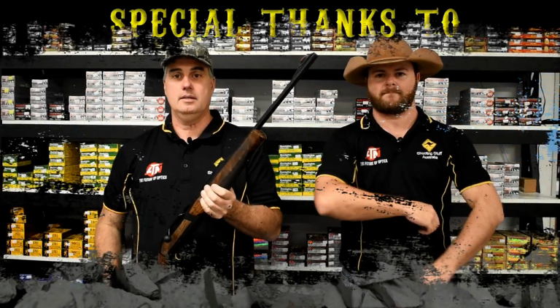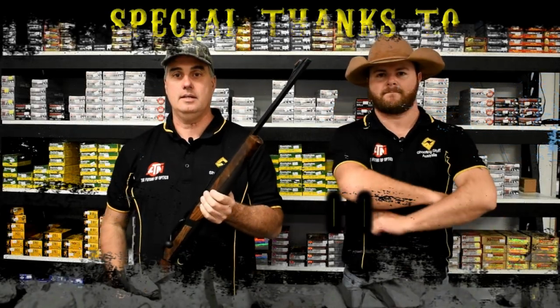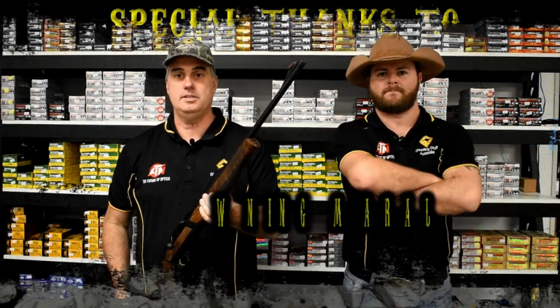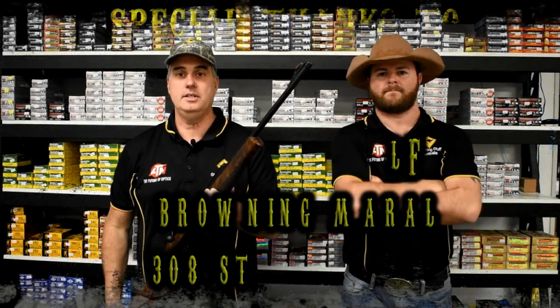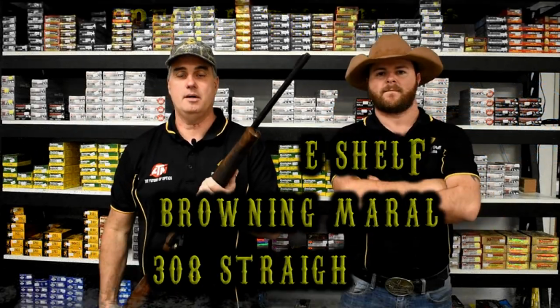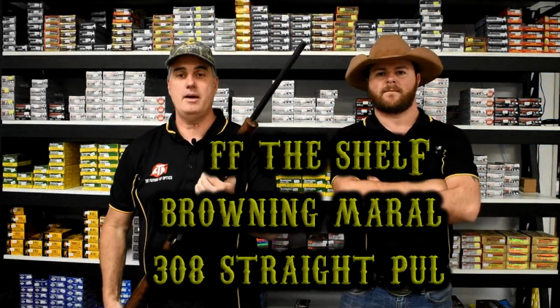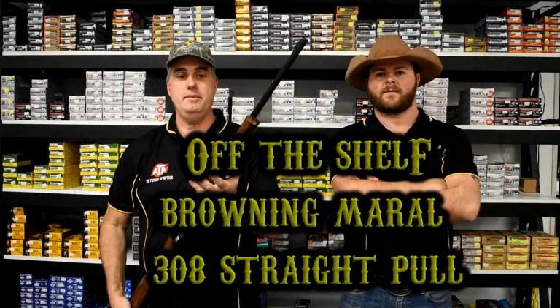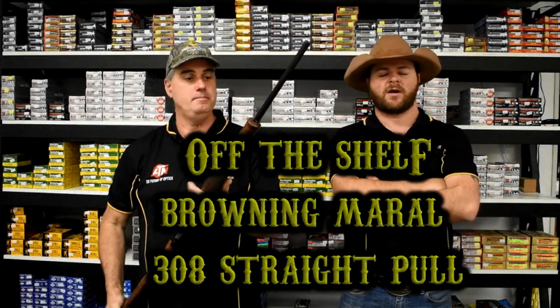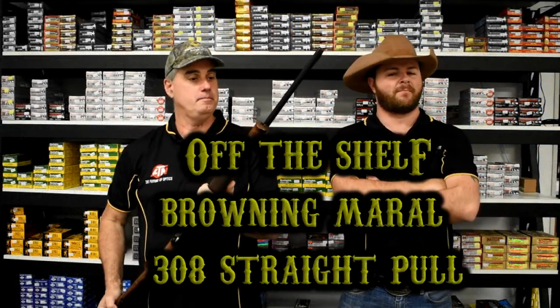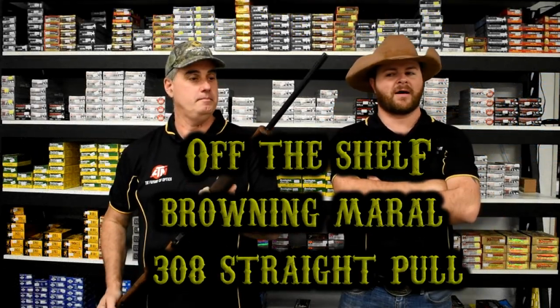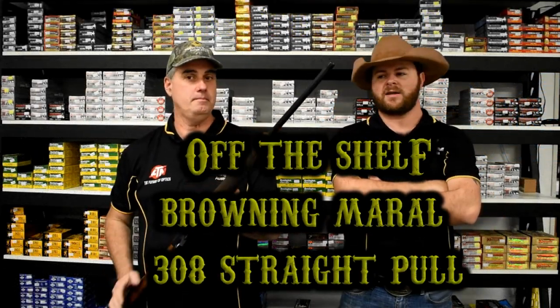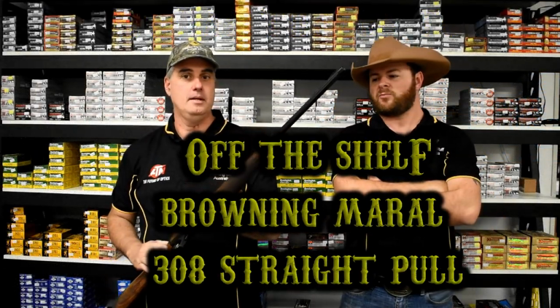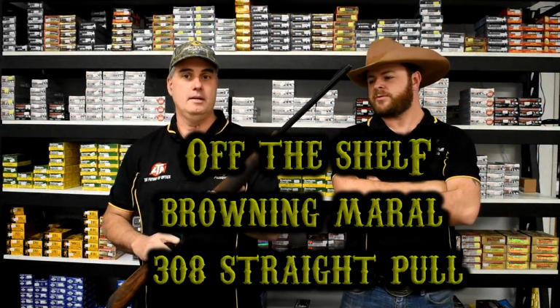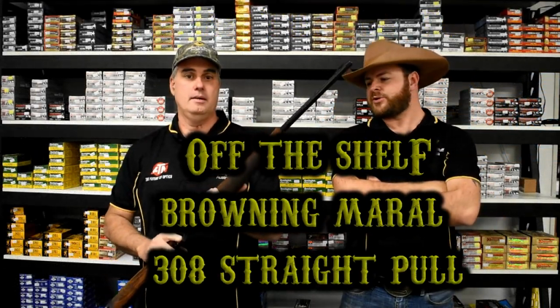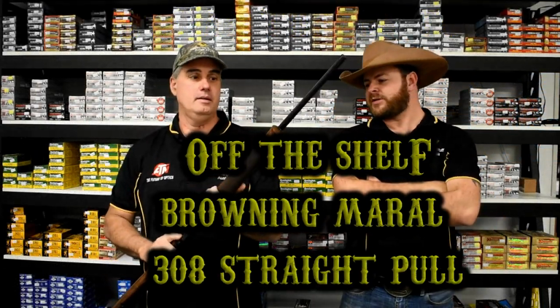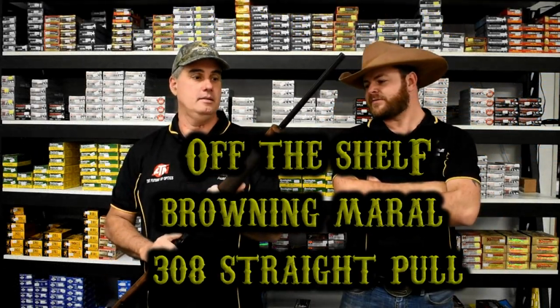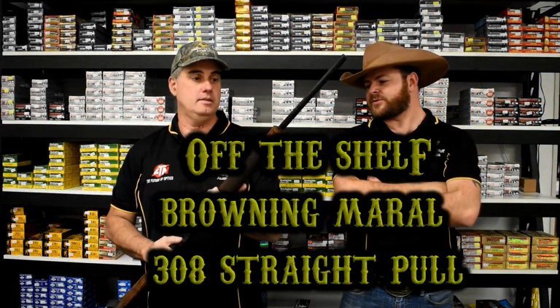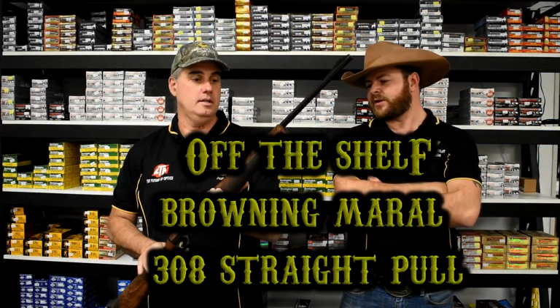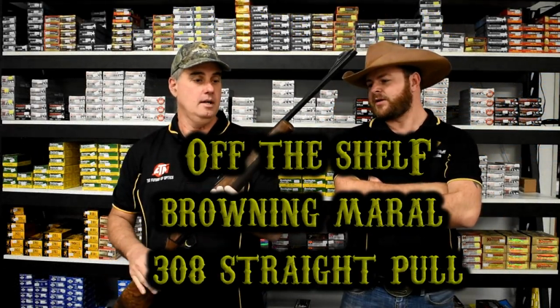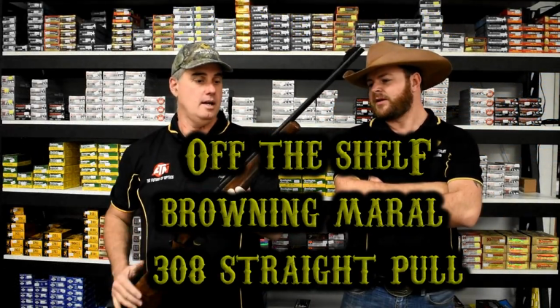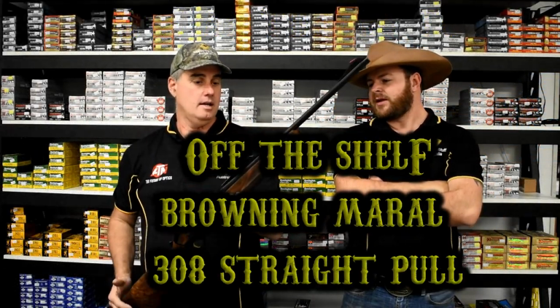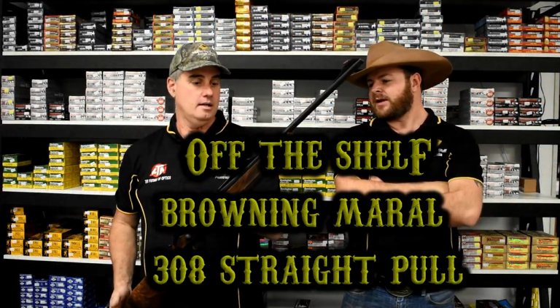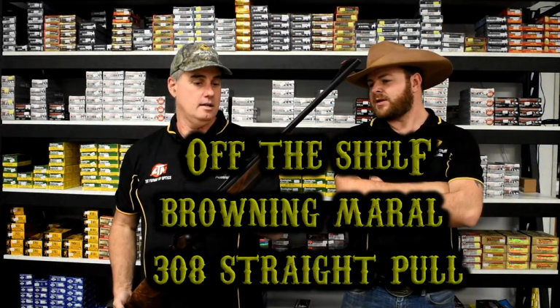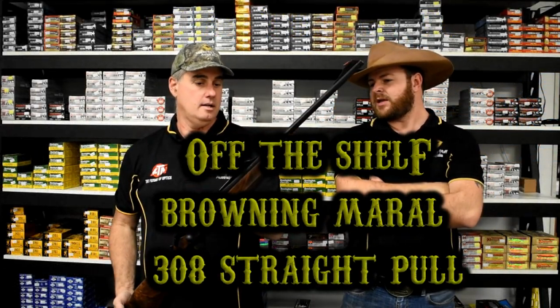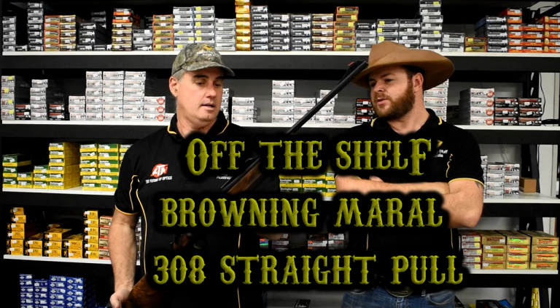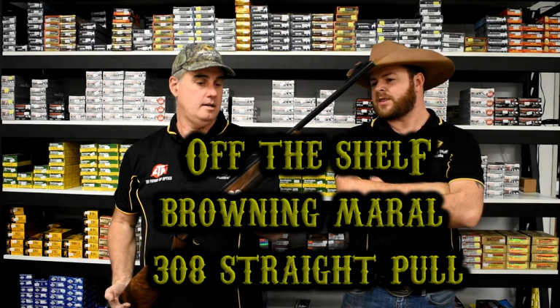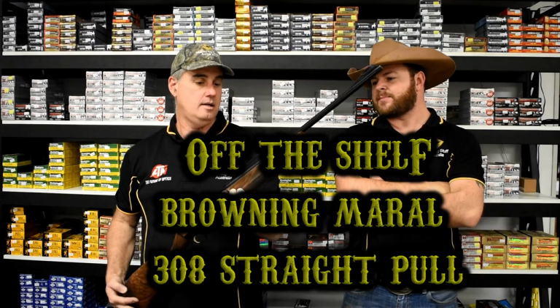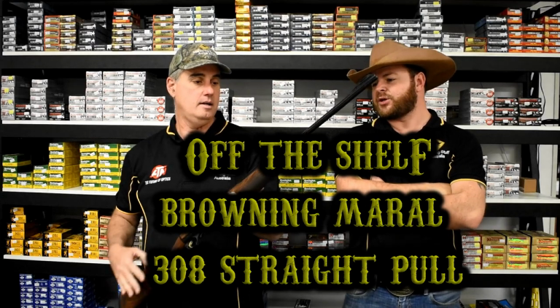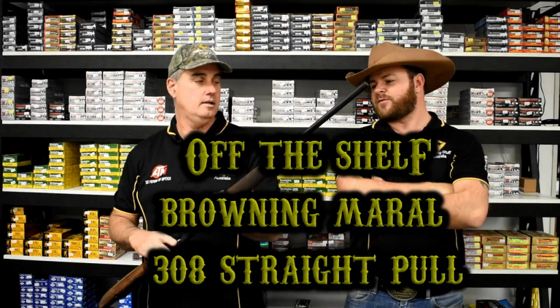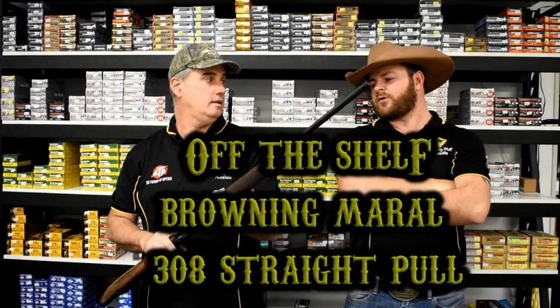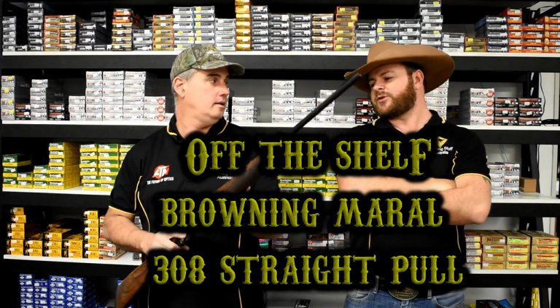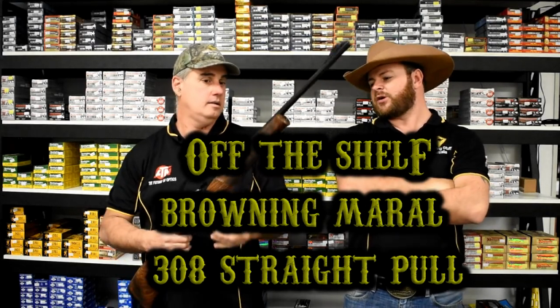G'day Shooters, I'm Aaron and I'm Marty, we're Shooting Stuff Australia, here with another episode of Off The Shelf.